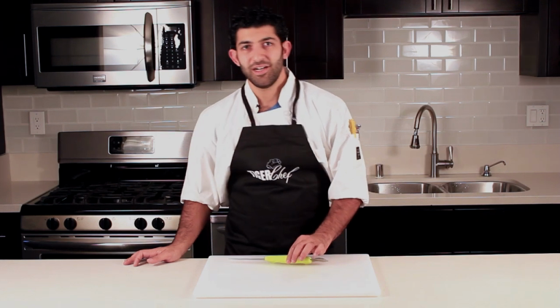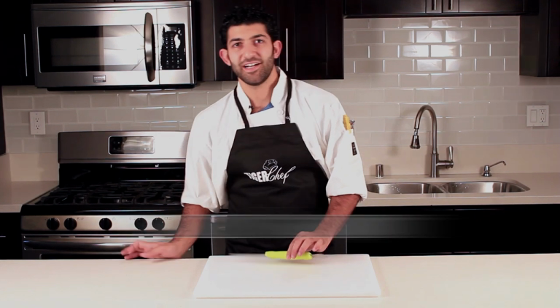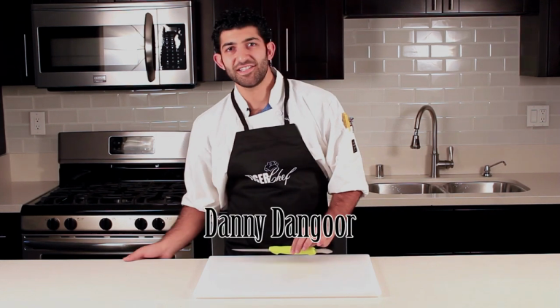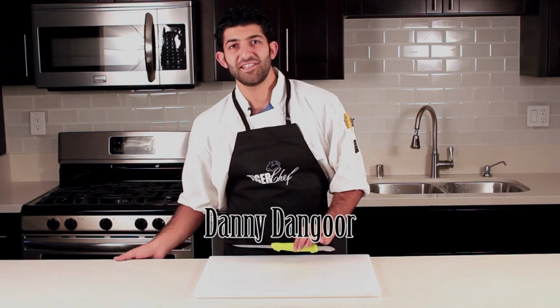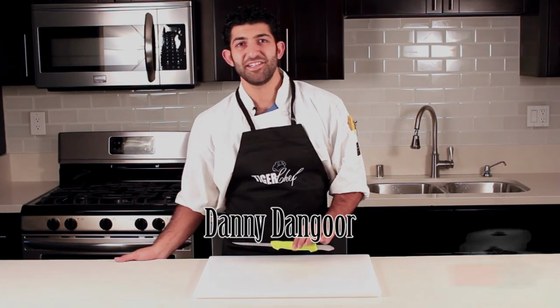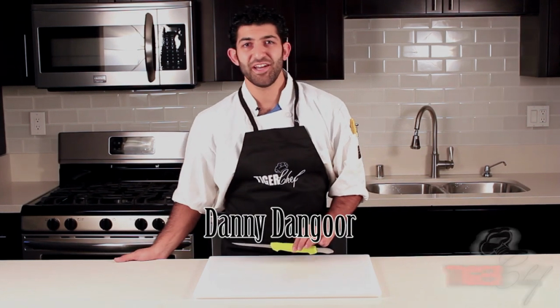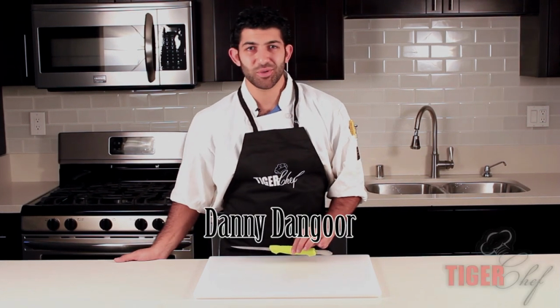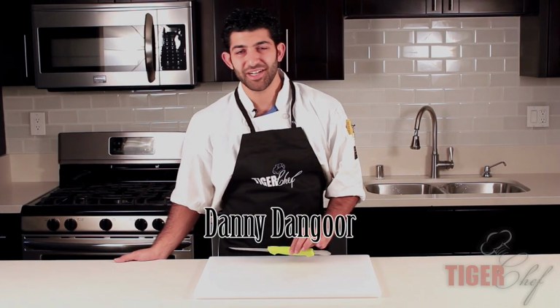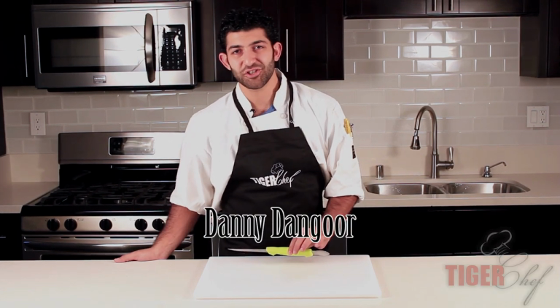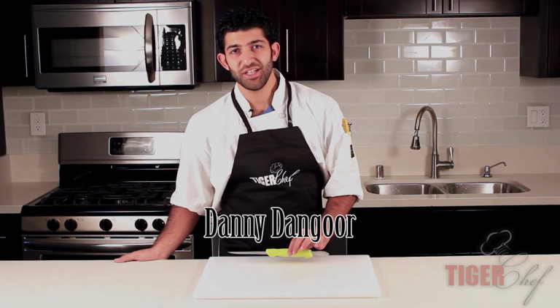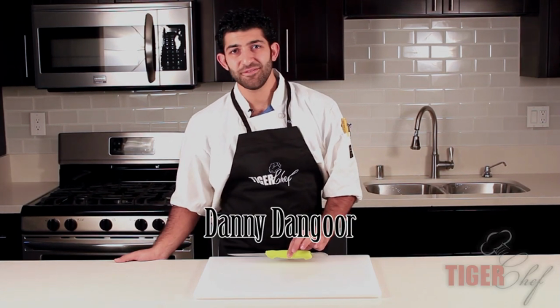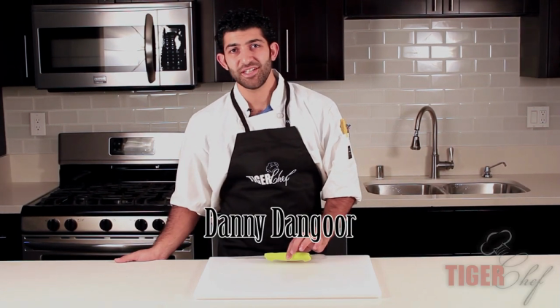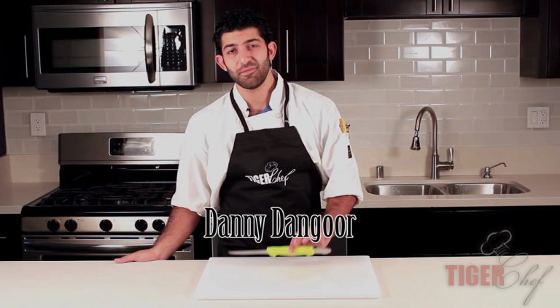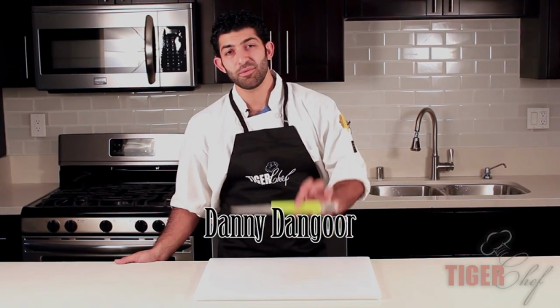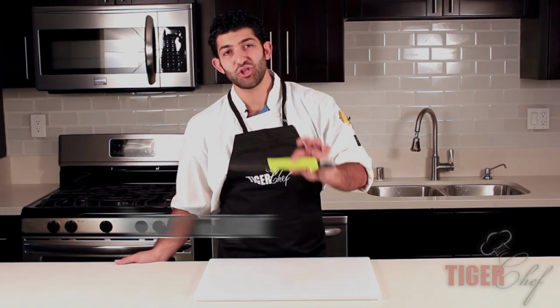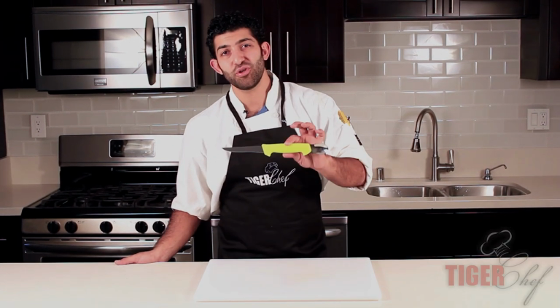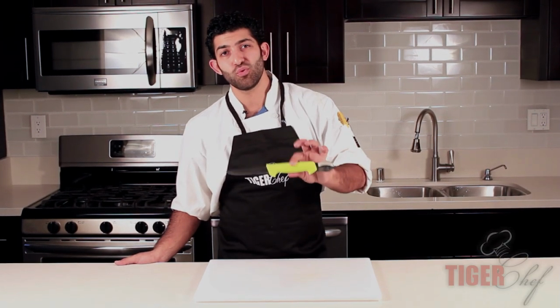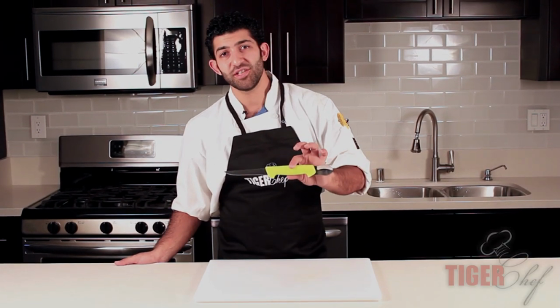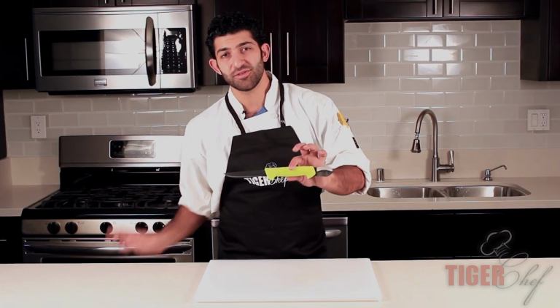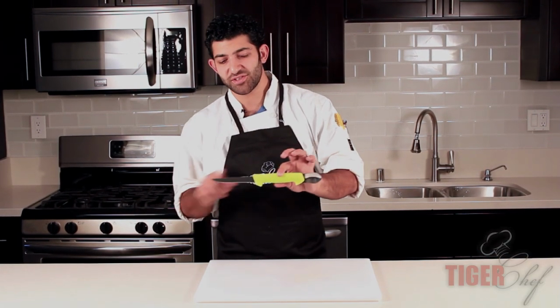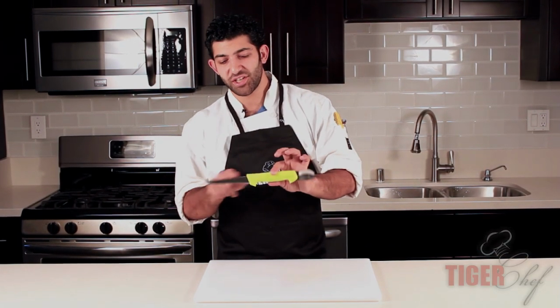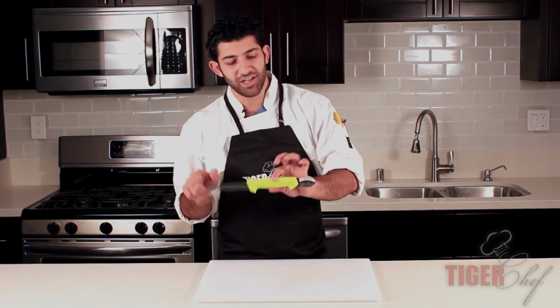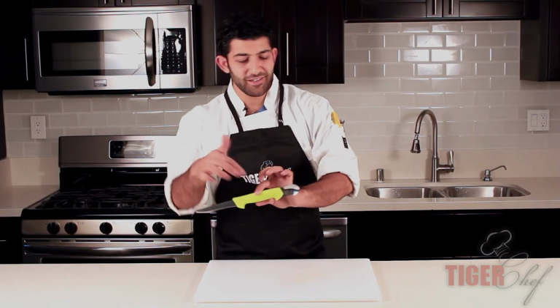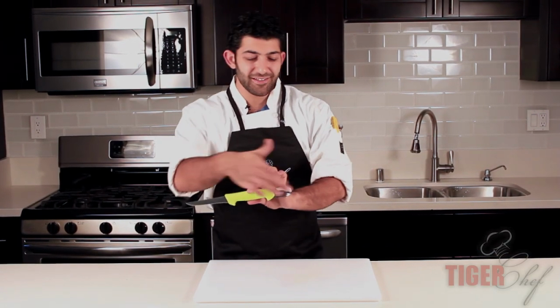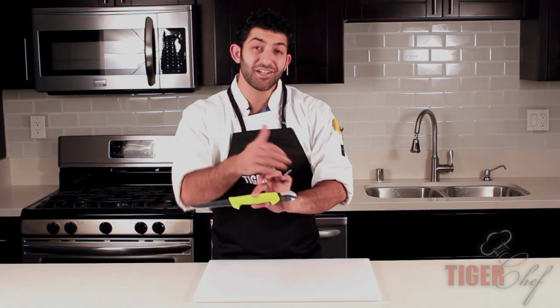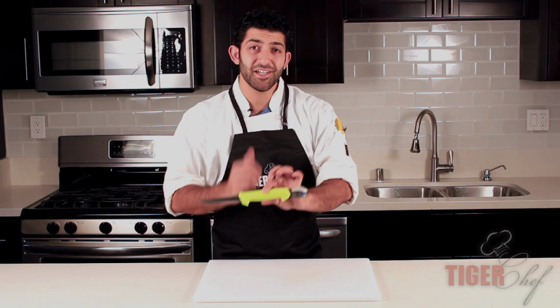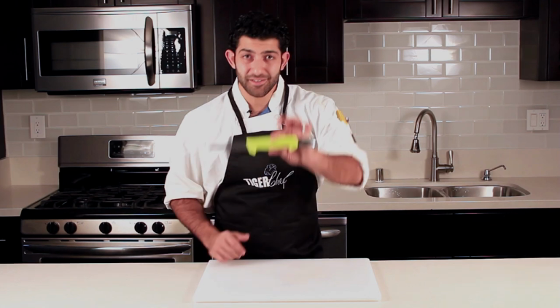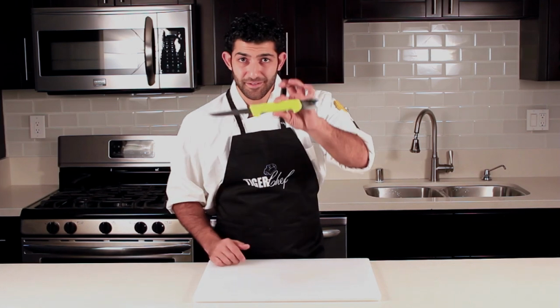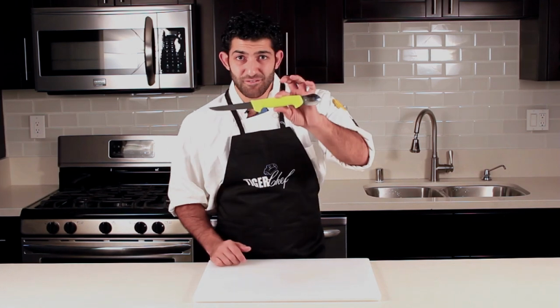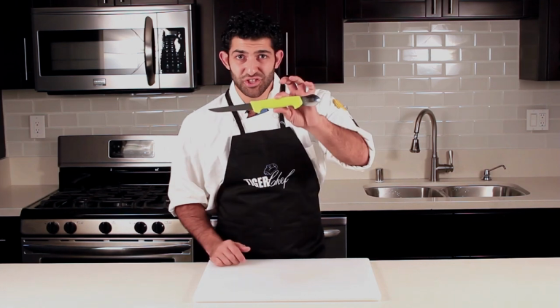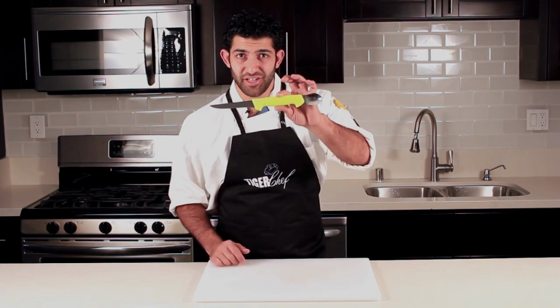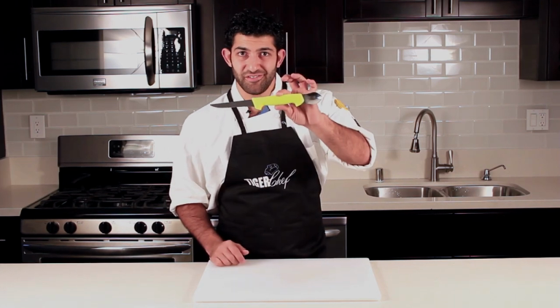Hi guys, this is Danny Dengar with Tiger Chef and today I'm going to be showing you Russell's Cut and Gut Fish Knife.